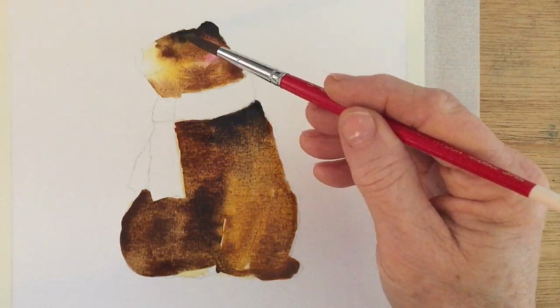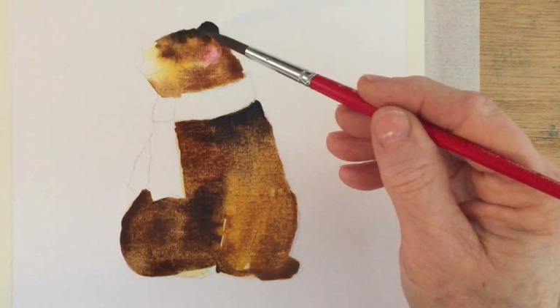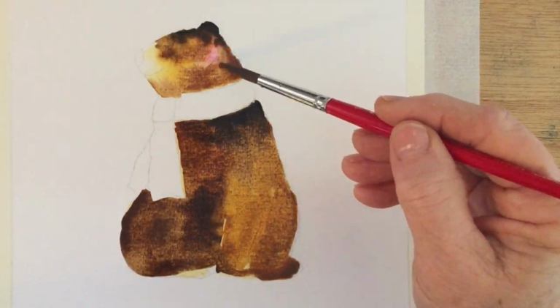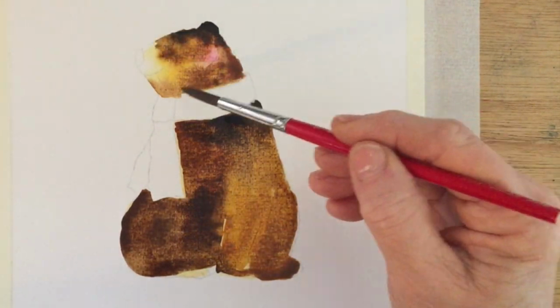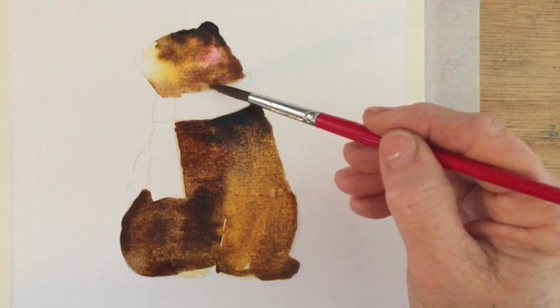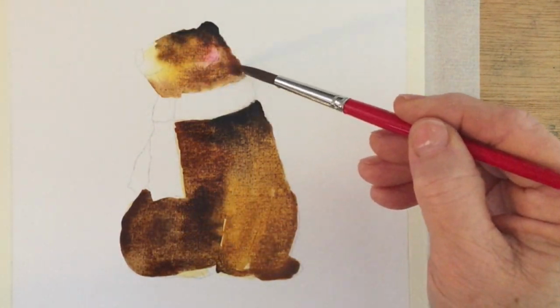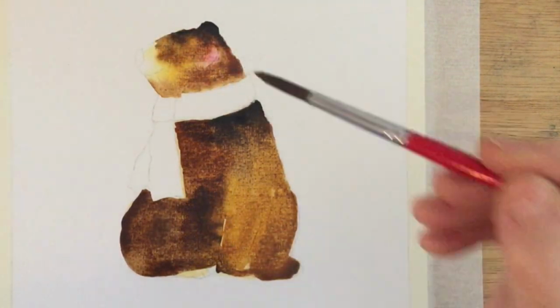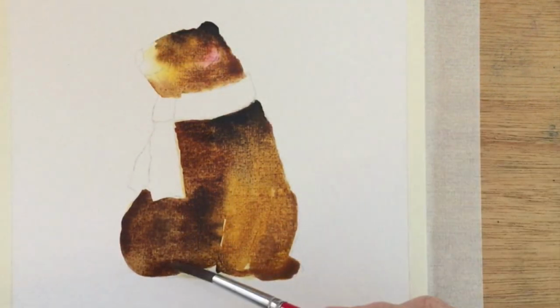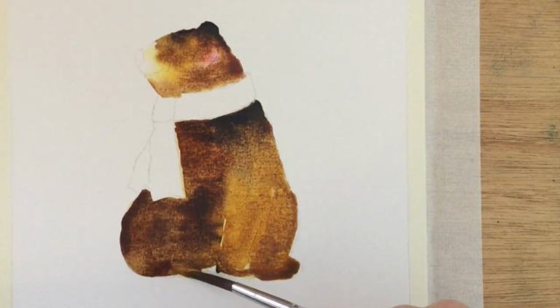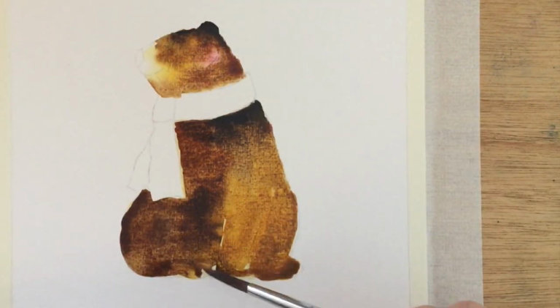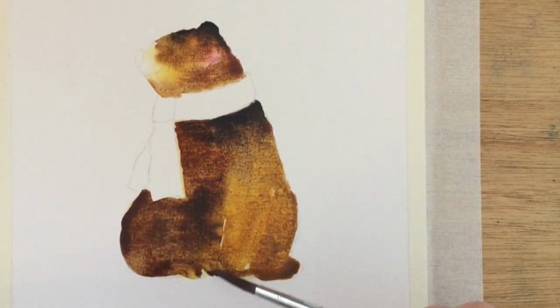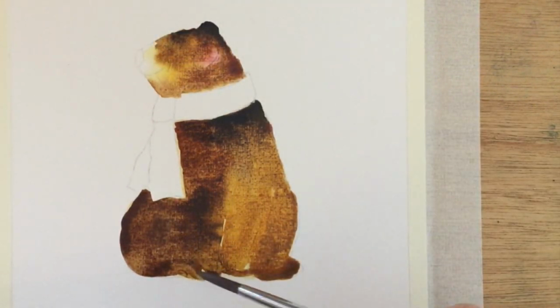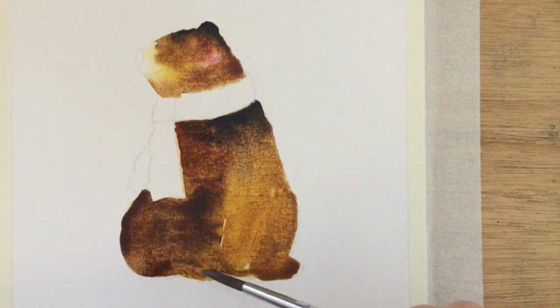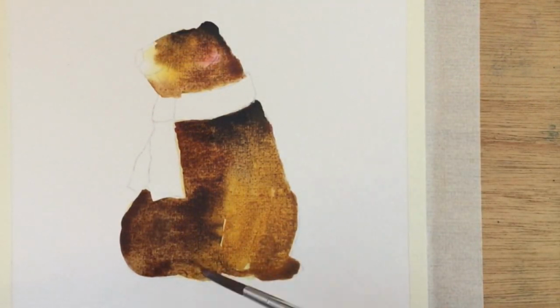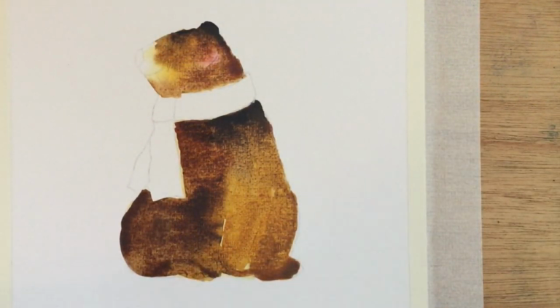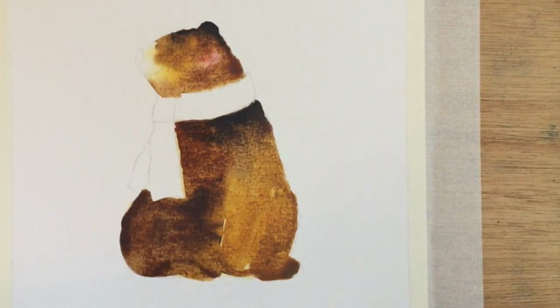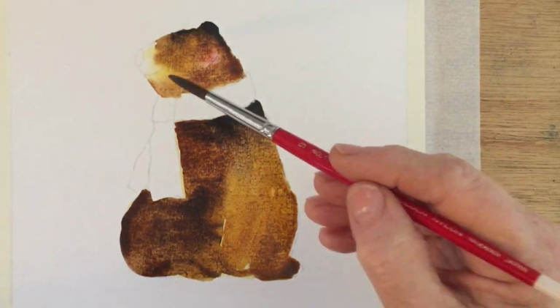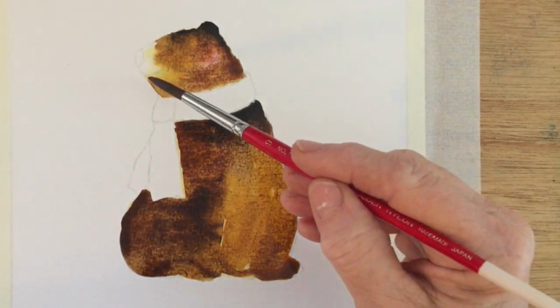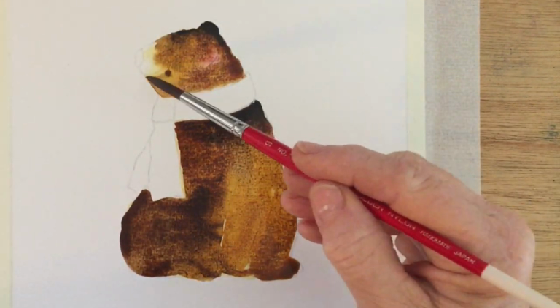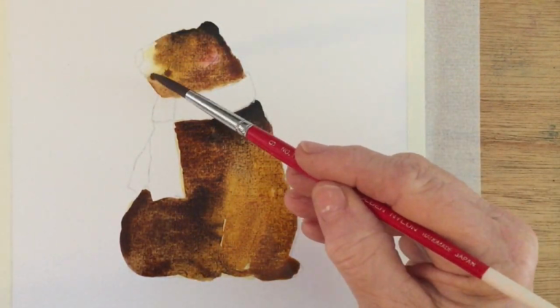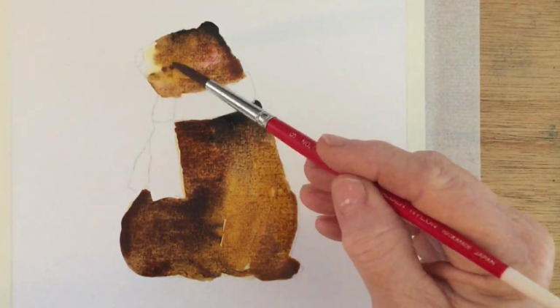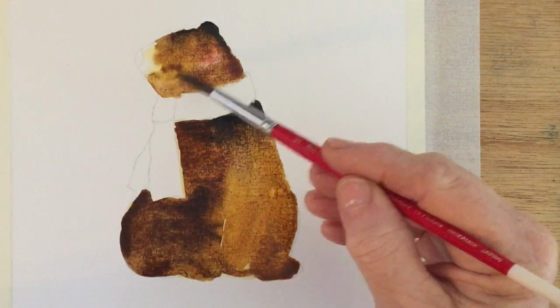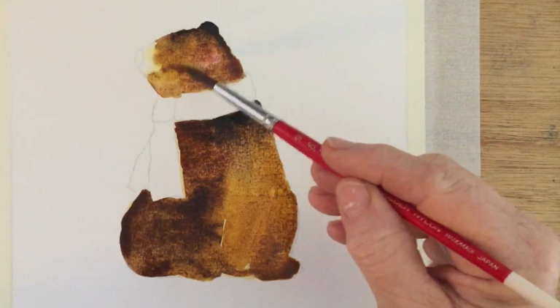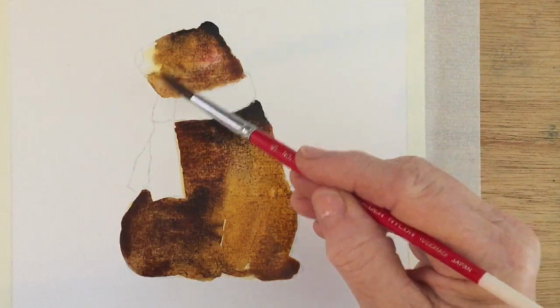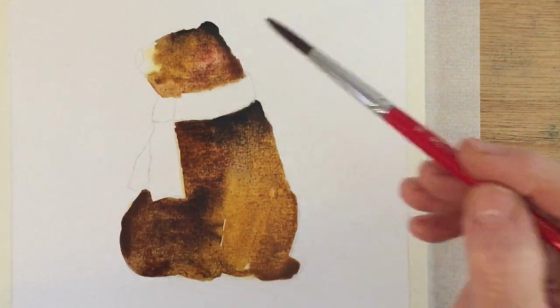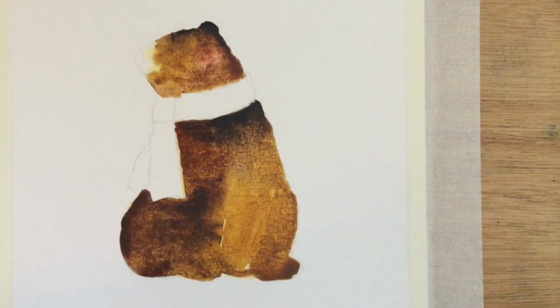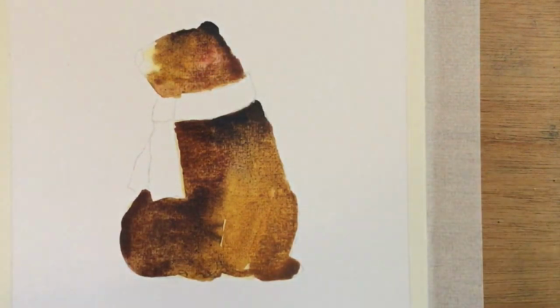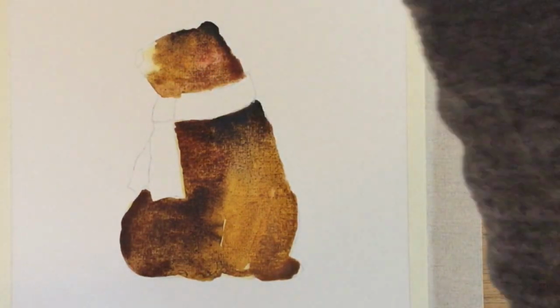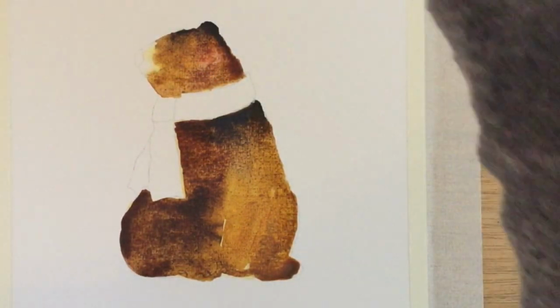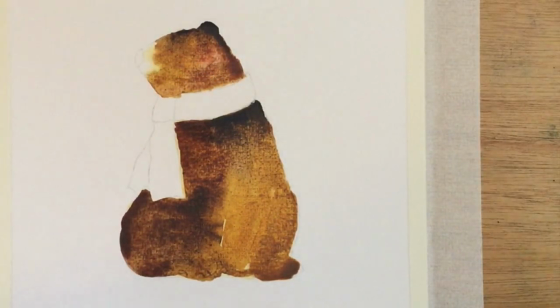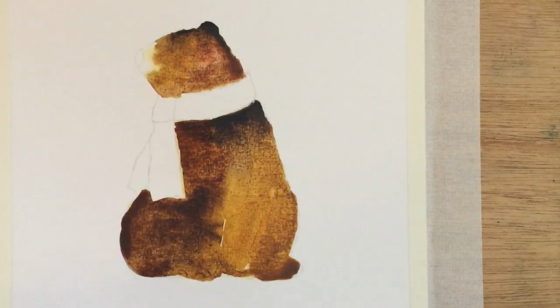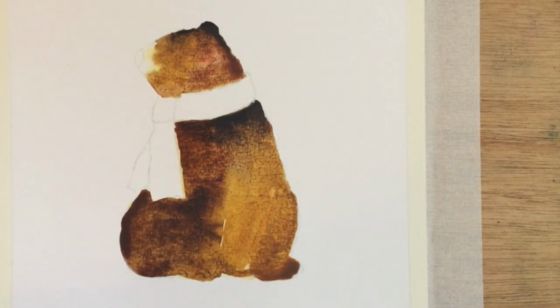And then having done that I'm going to let him sit for a few minutes and dry while I have a cup of tea.